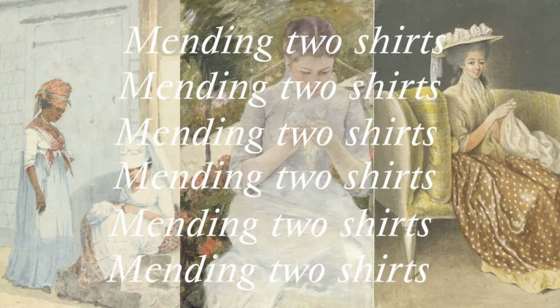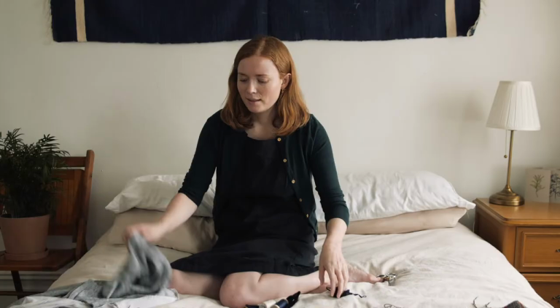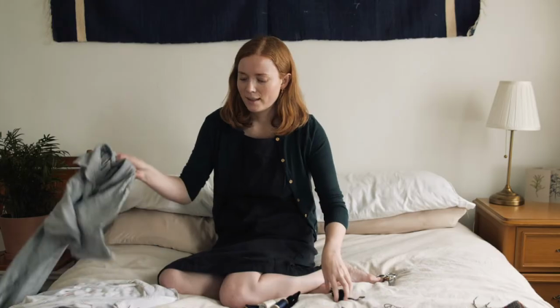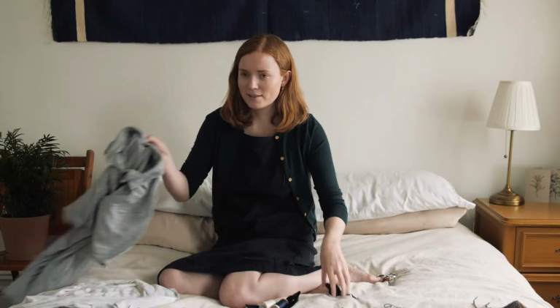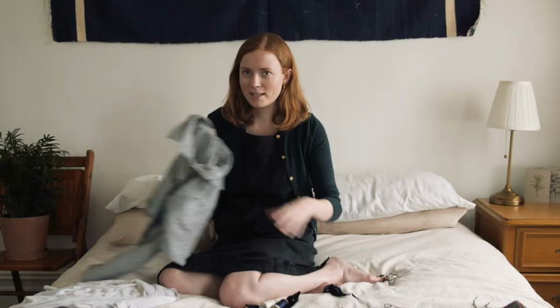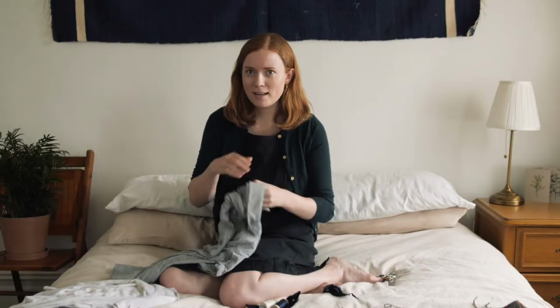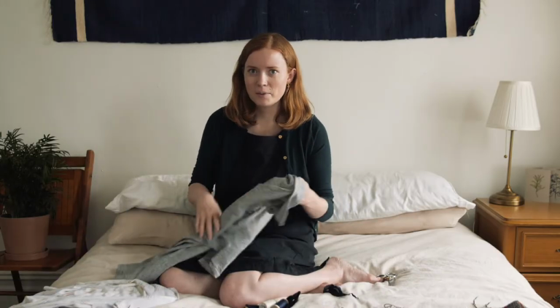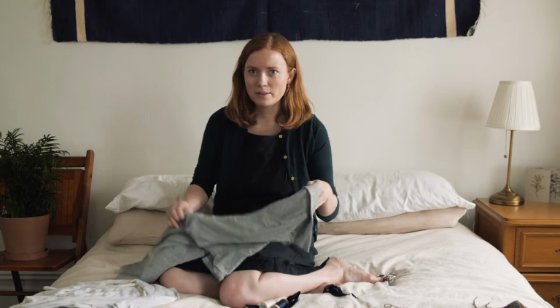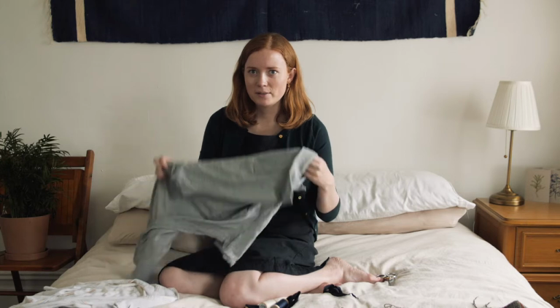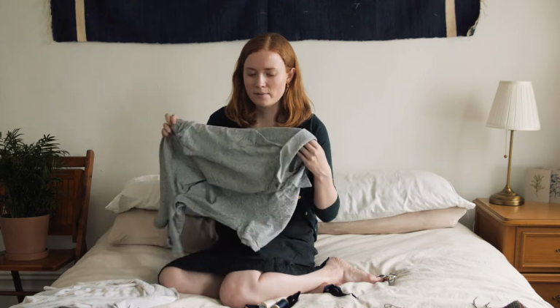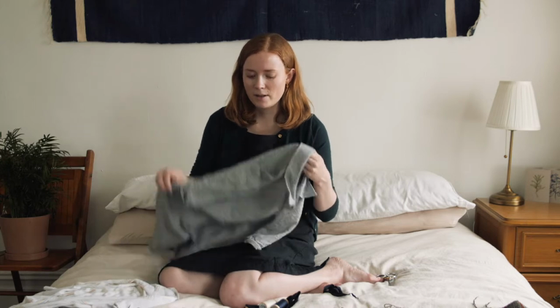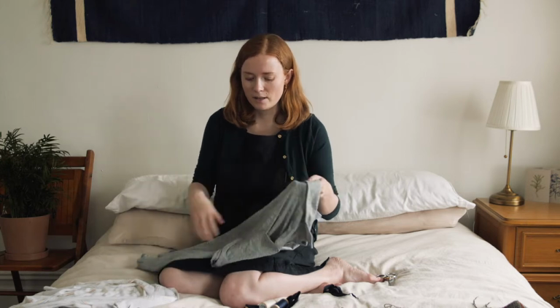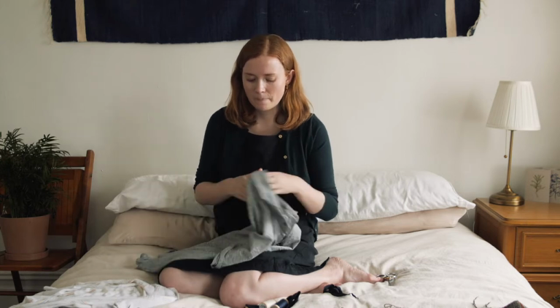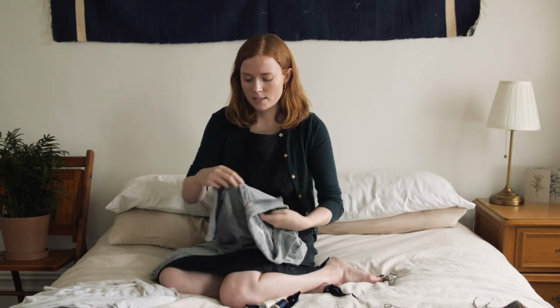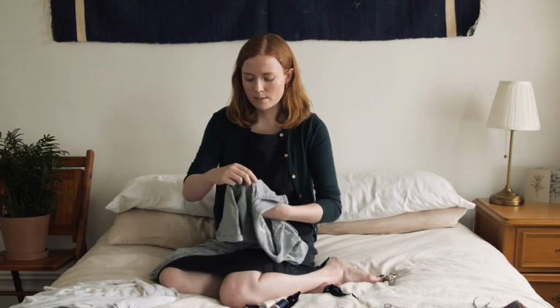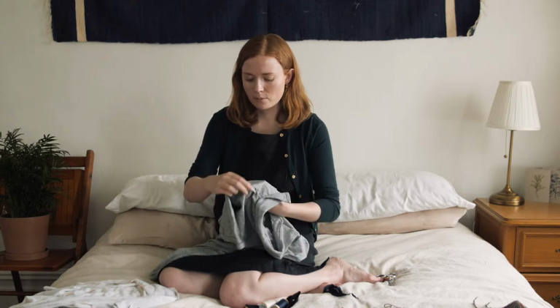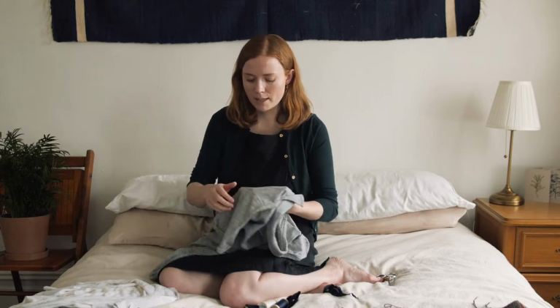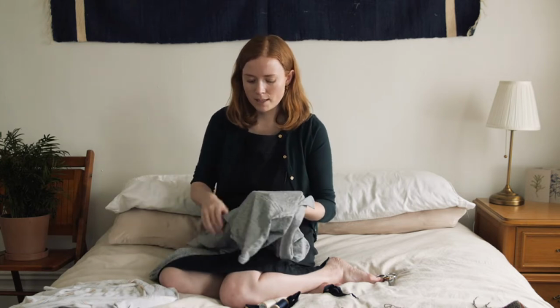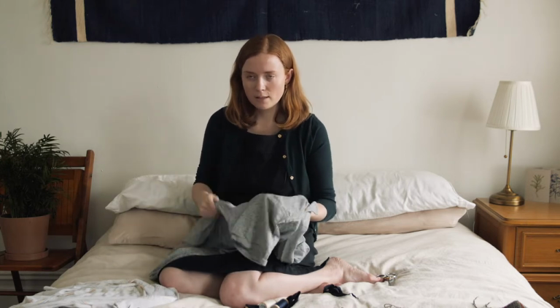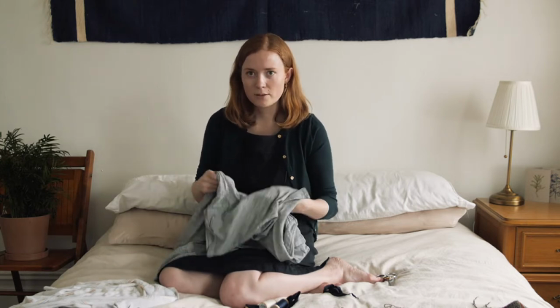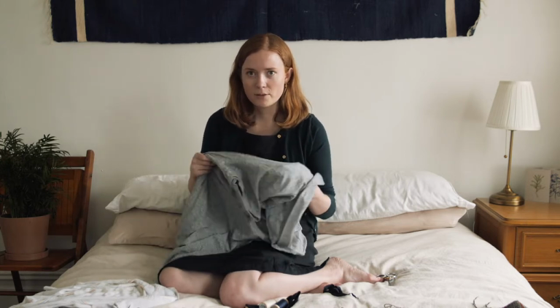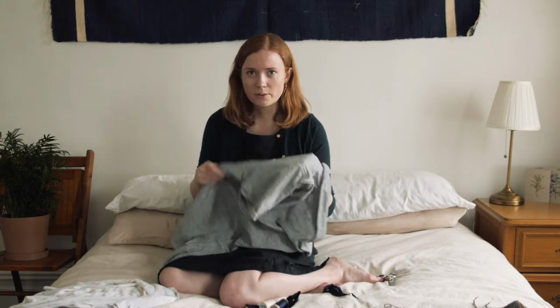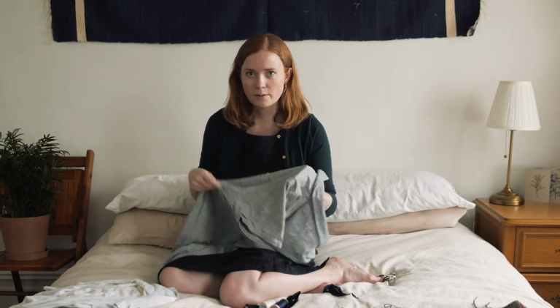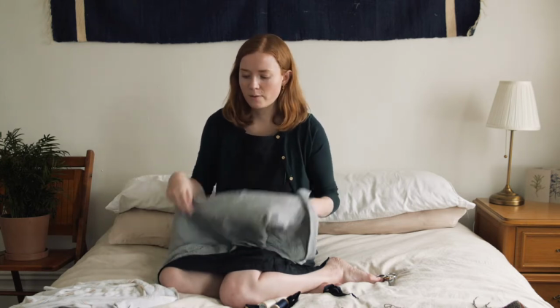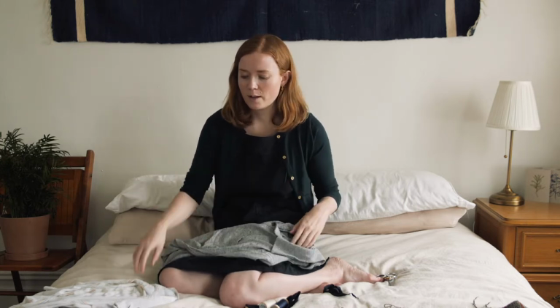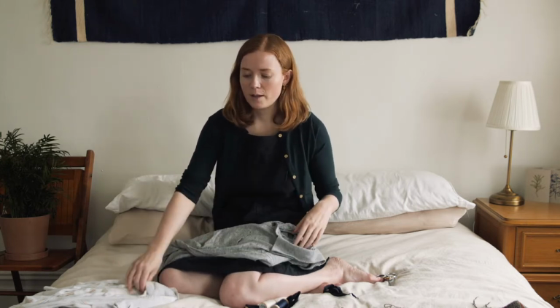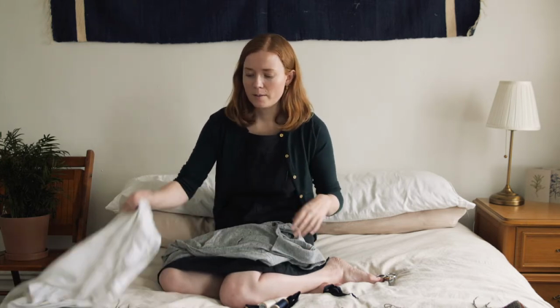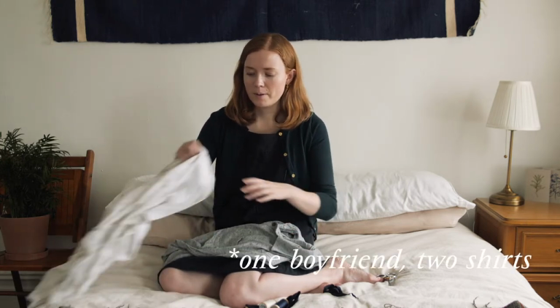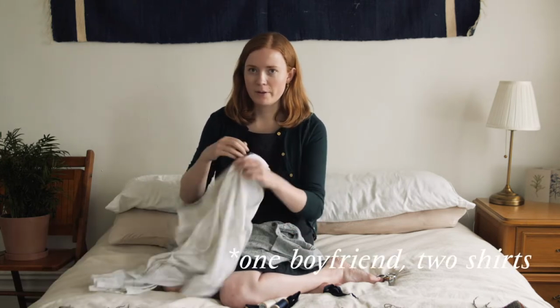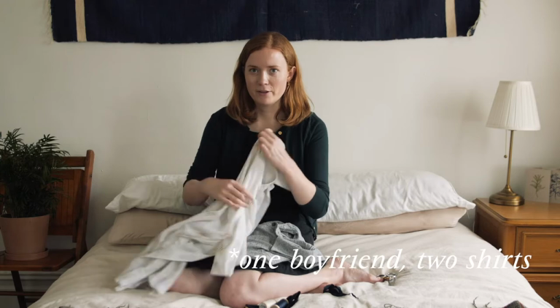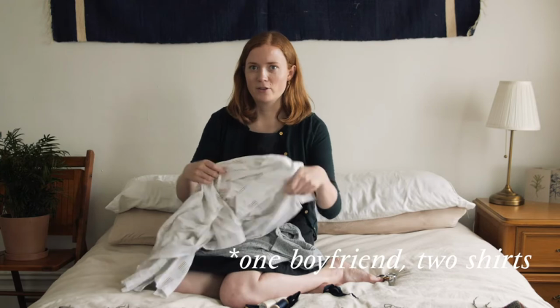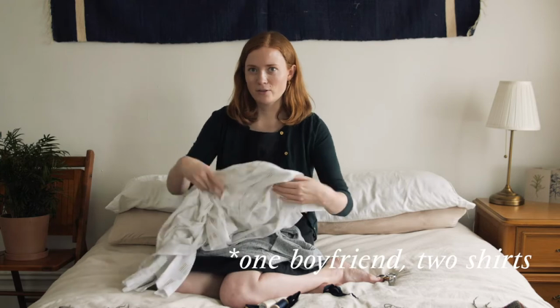Today I'm going to do some very simple mending on two of my boyfriend's shirts.